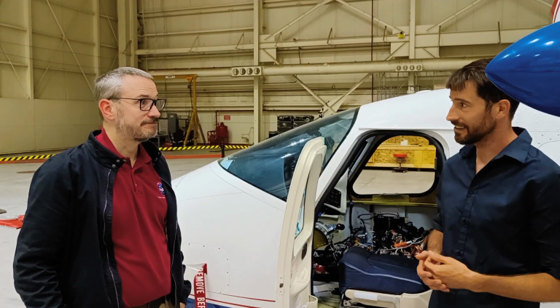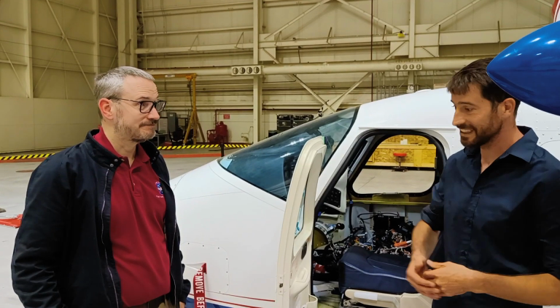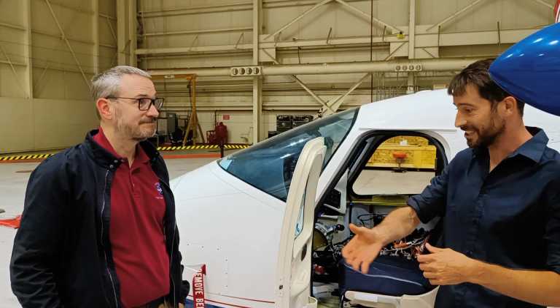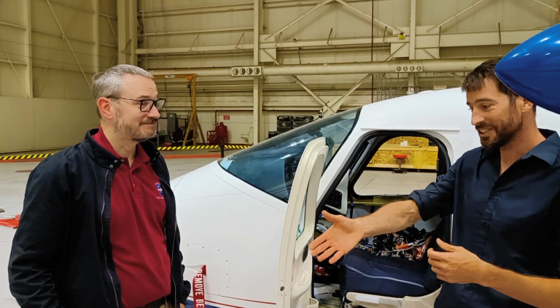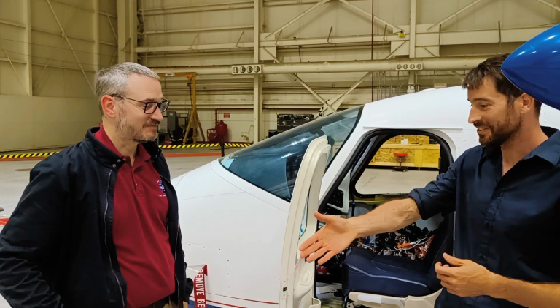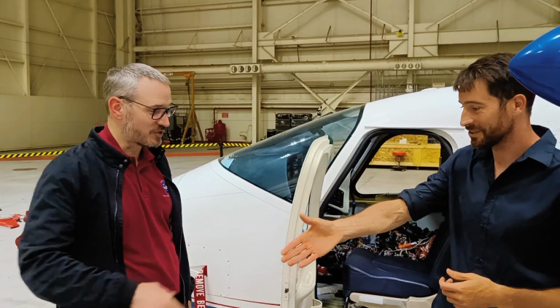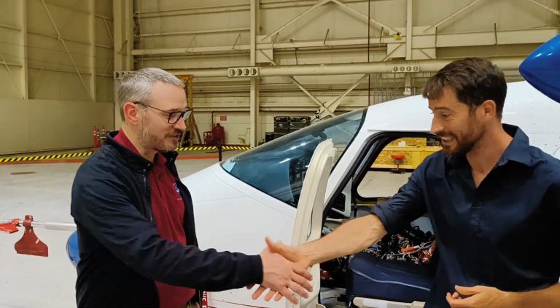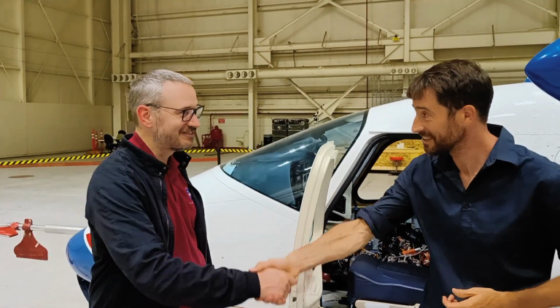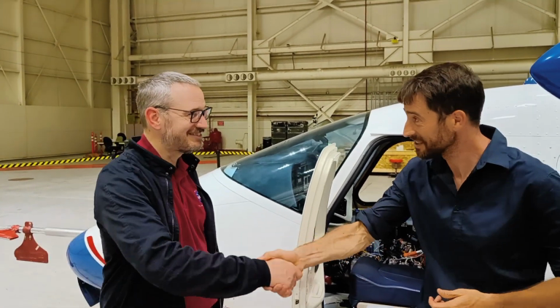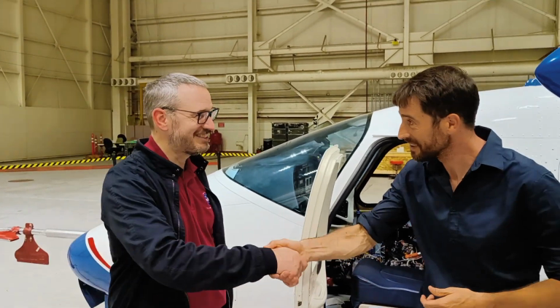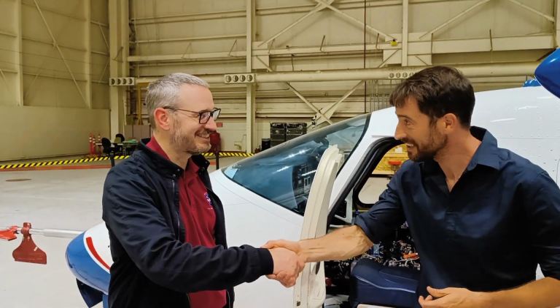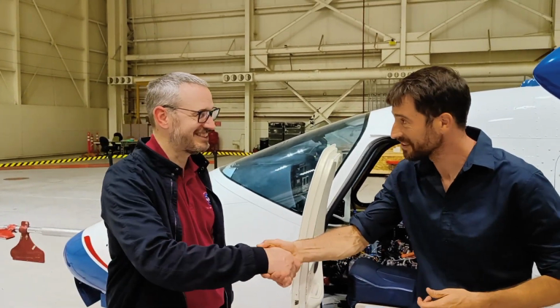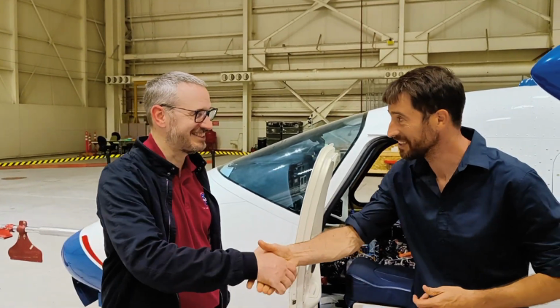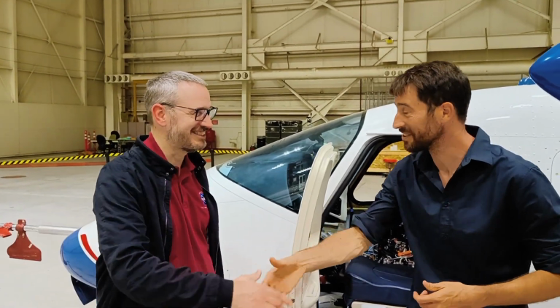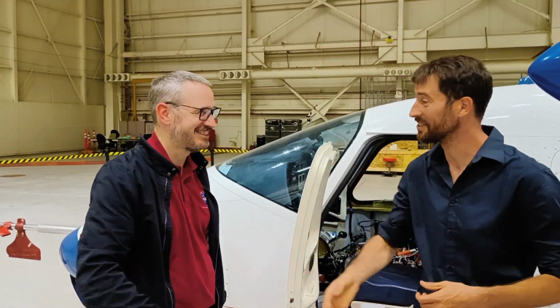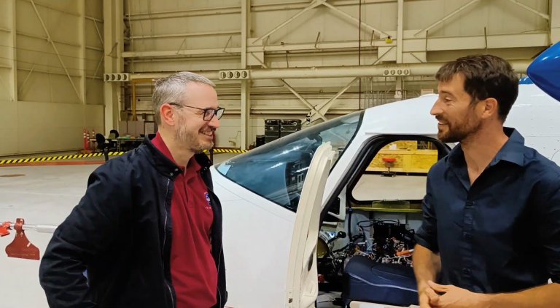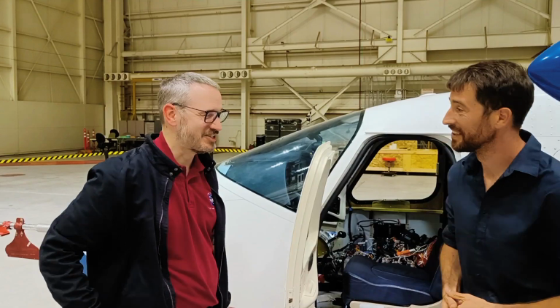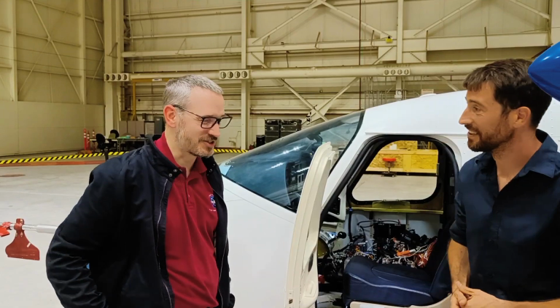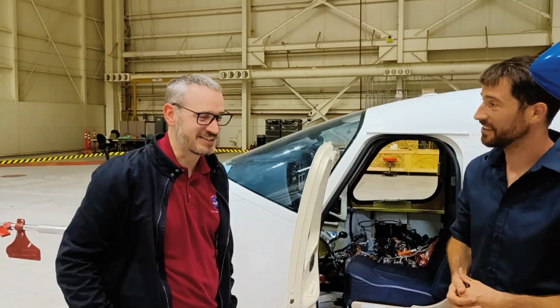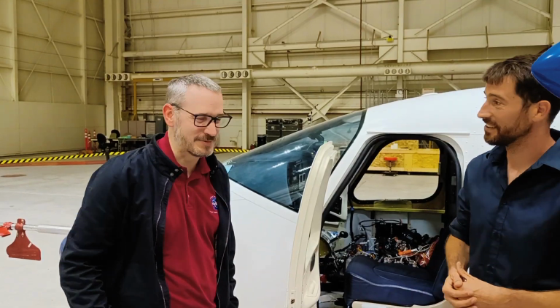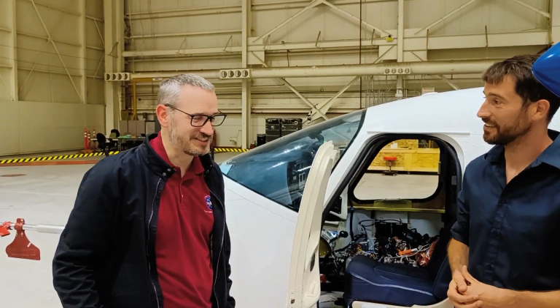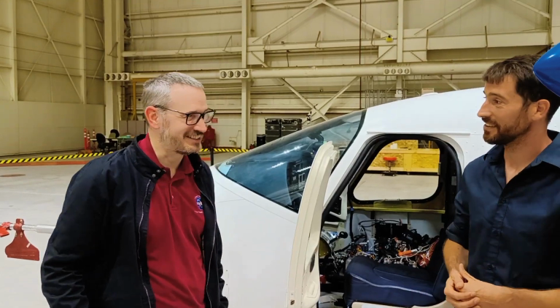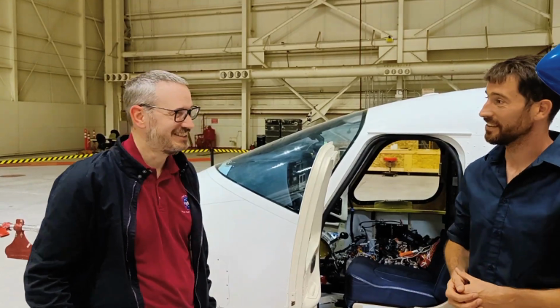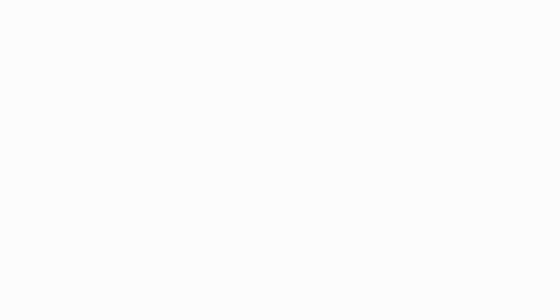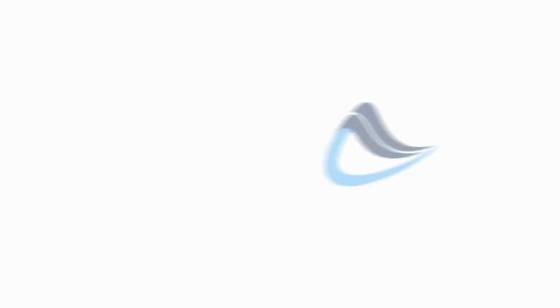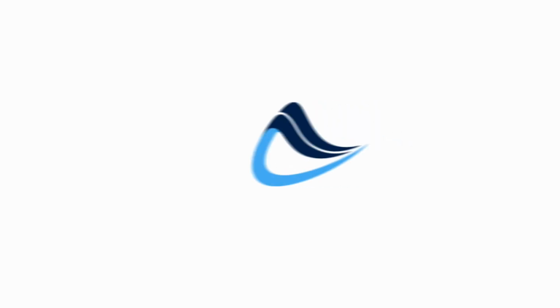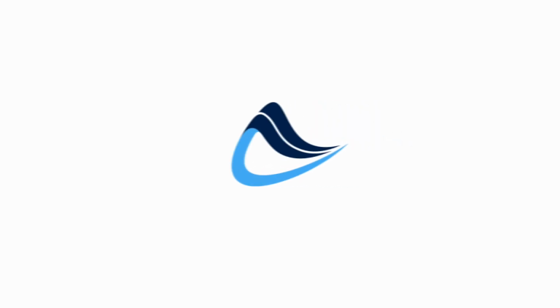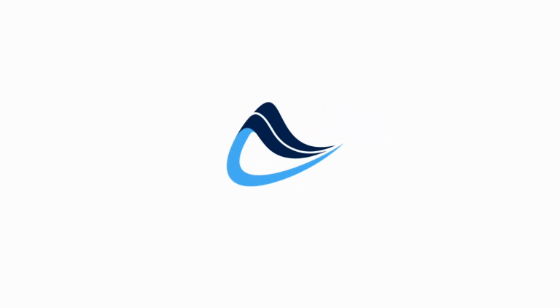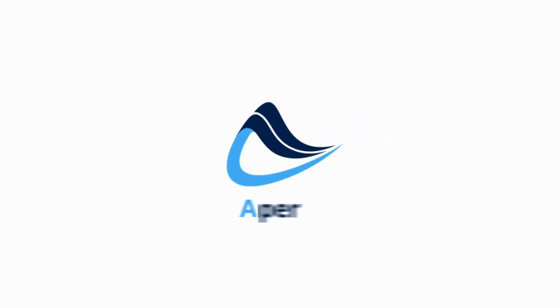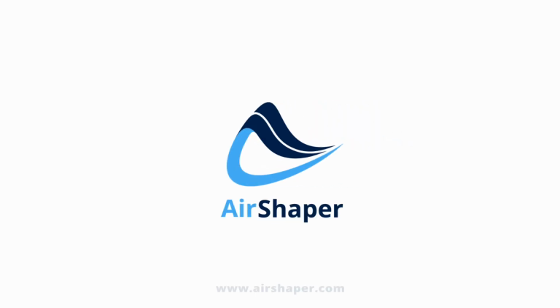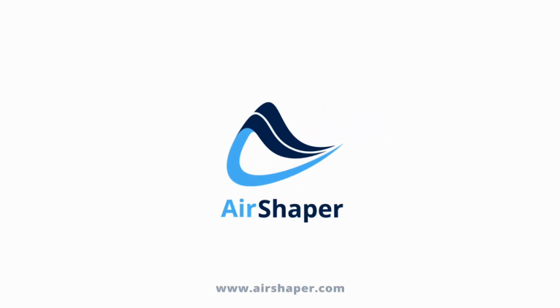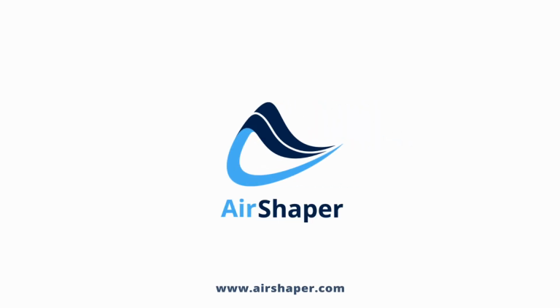Thanks a lot Sean, it was really interesting meeting you and thanks for the tour. Absolutely - thanks for joining us.